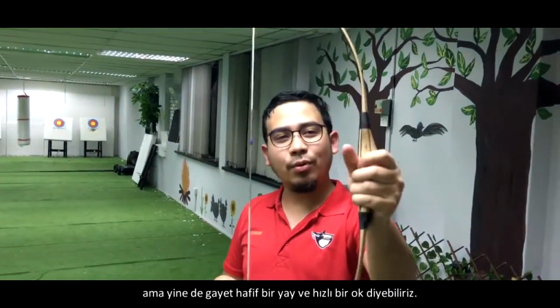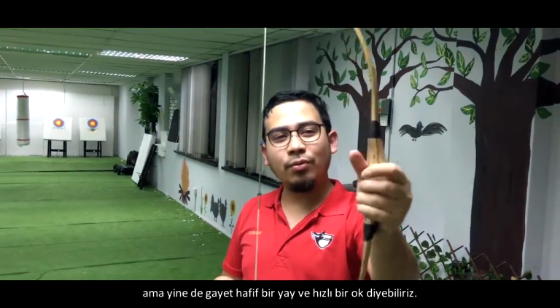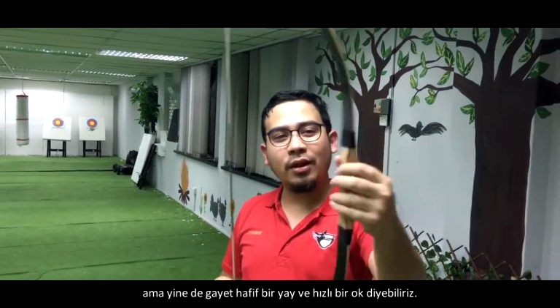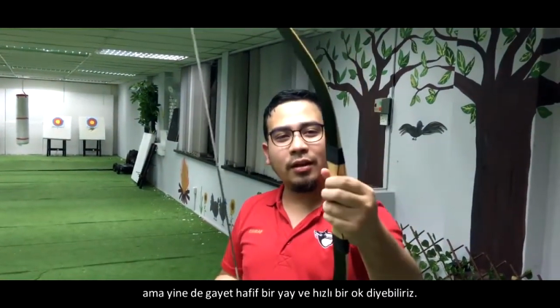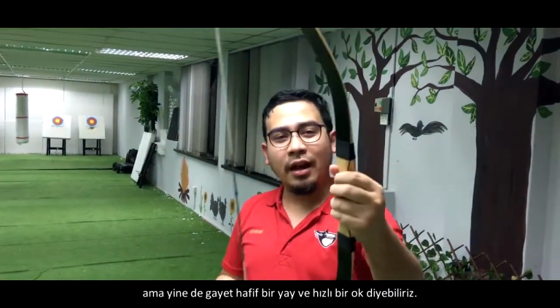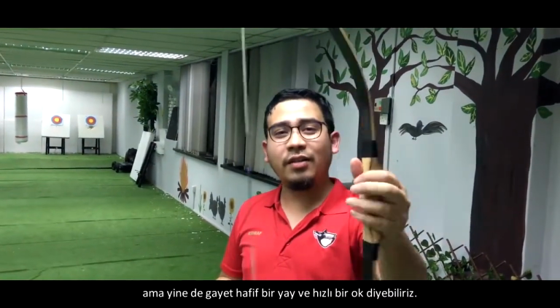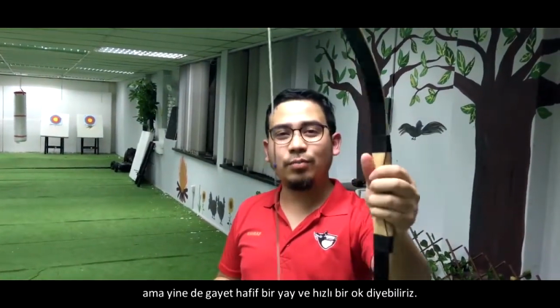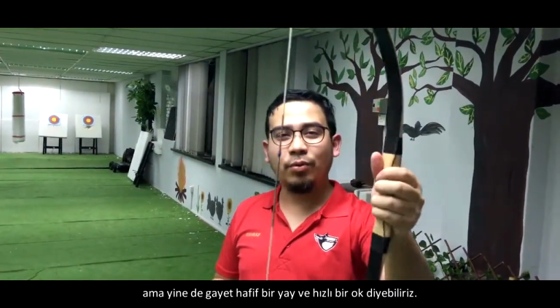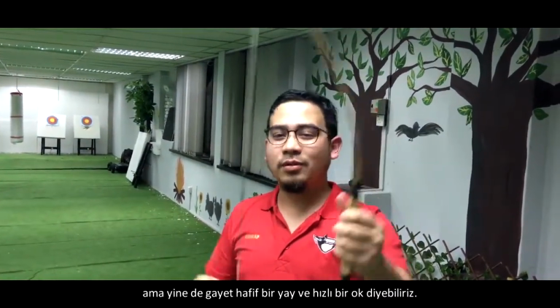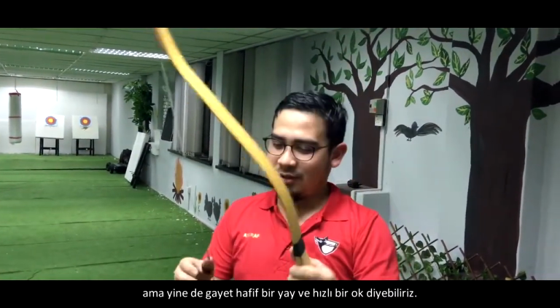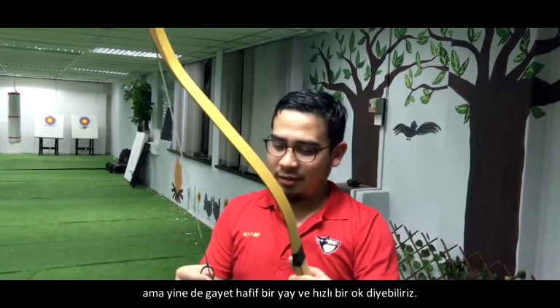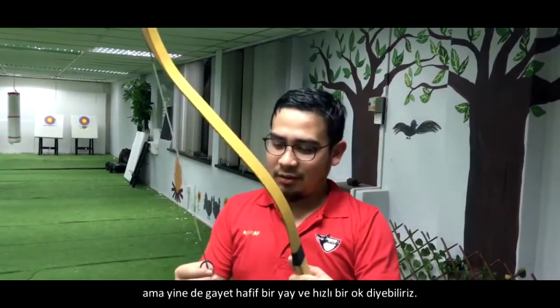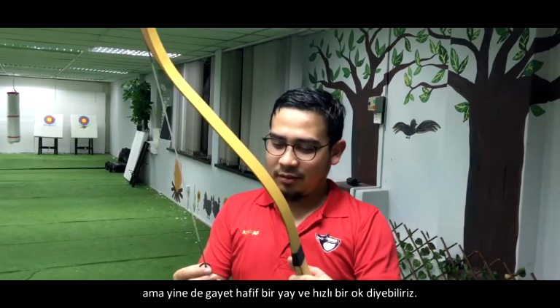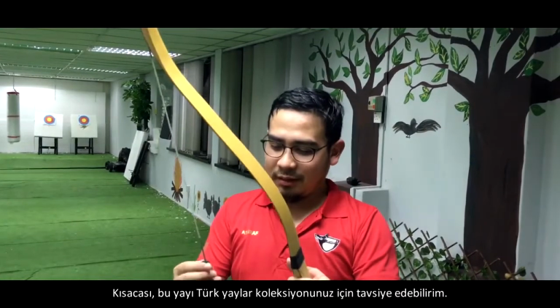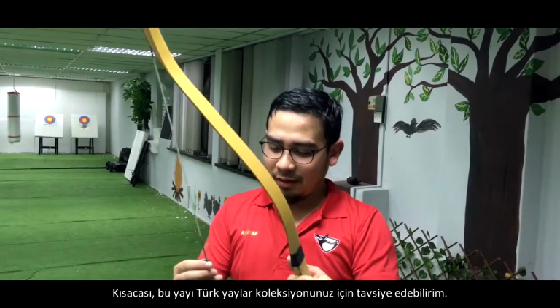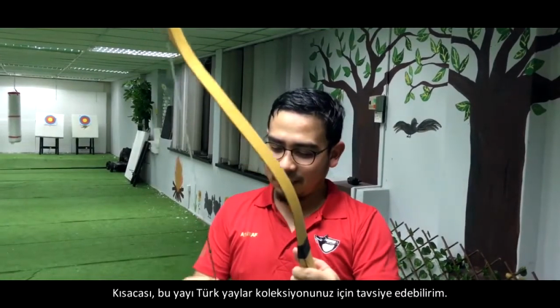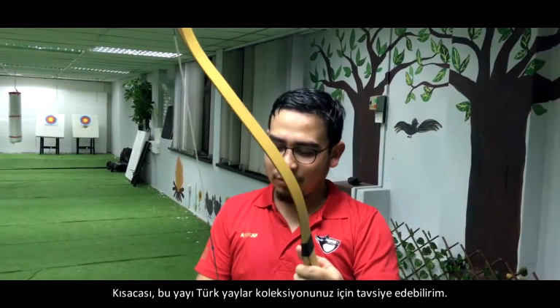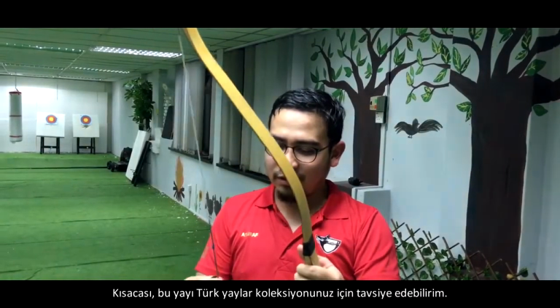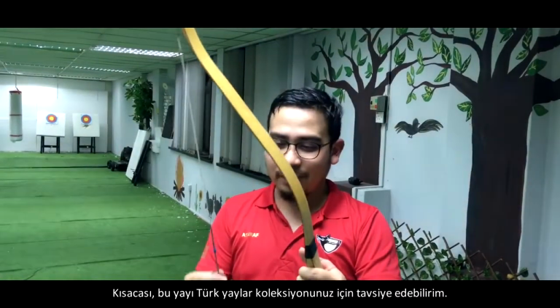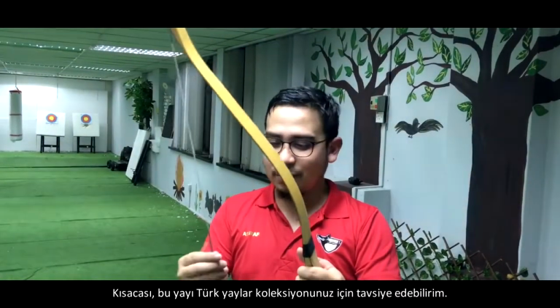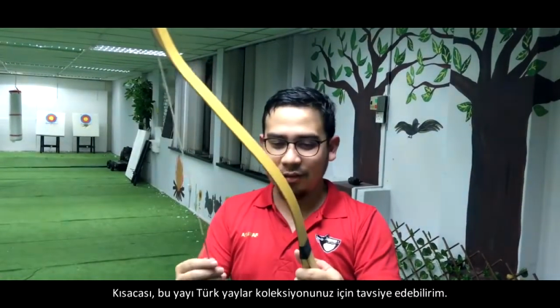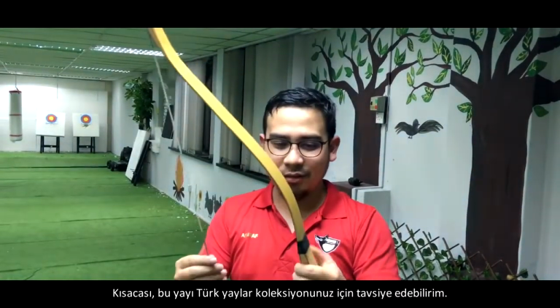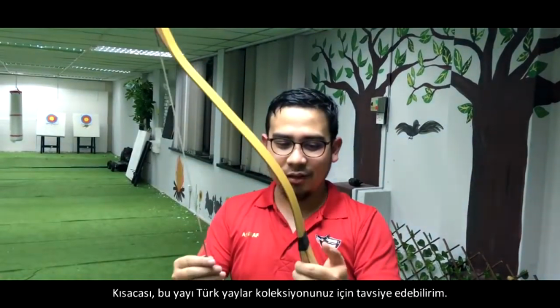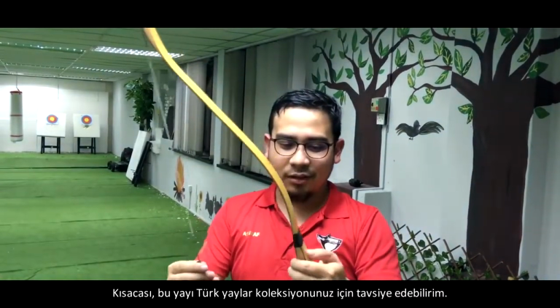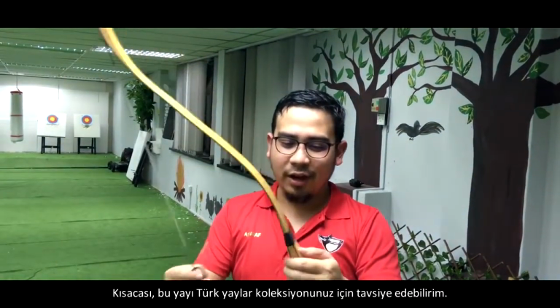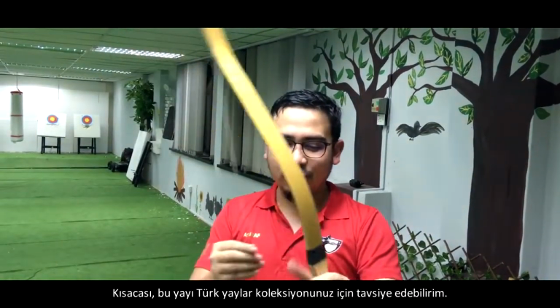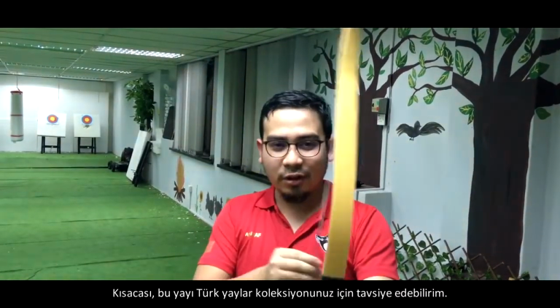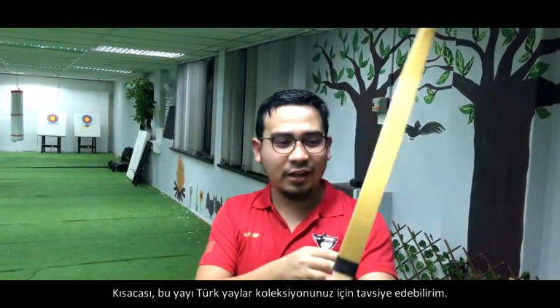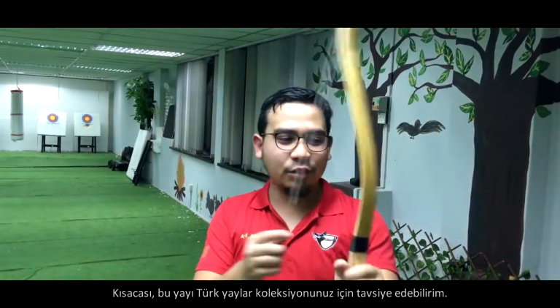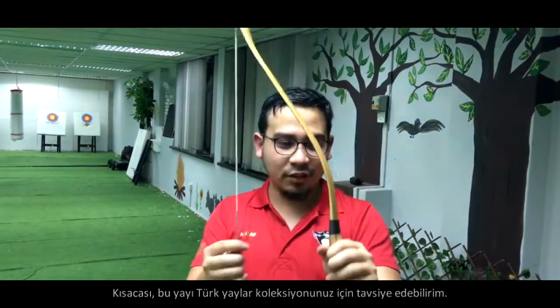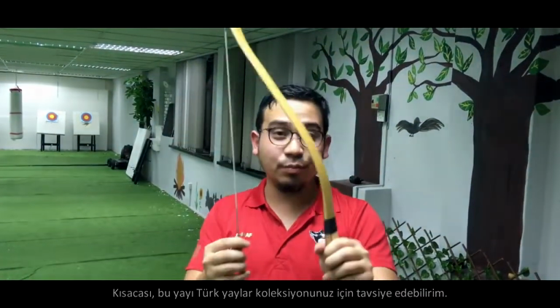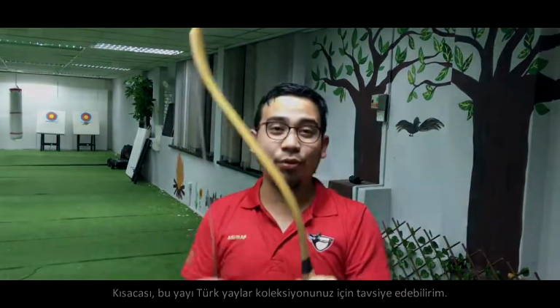All in all, it's a very light and fast bow. It's totally recommendable to add to your collection of Turkish bows.